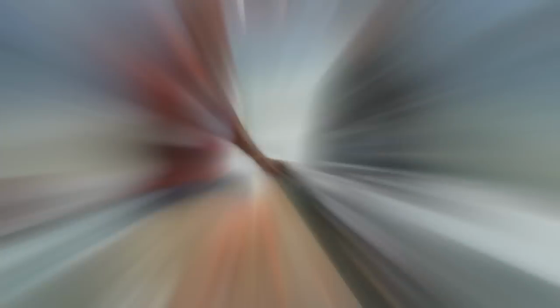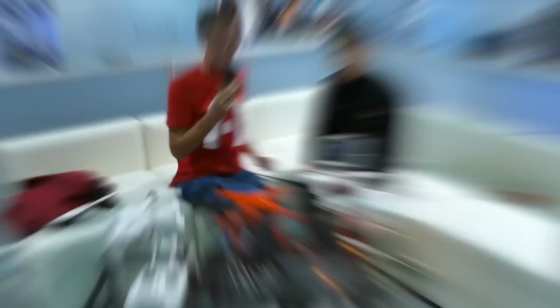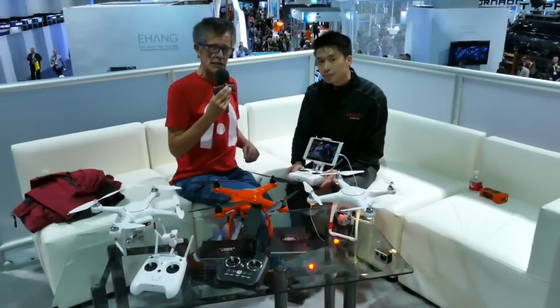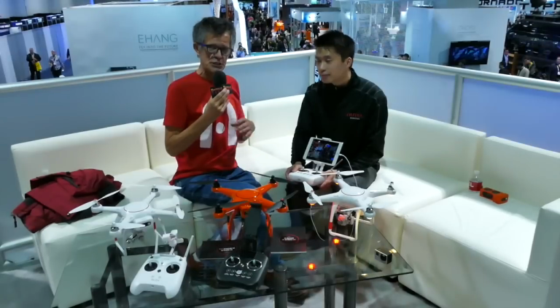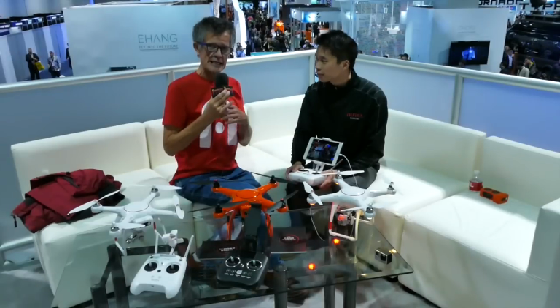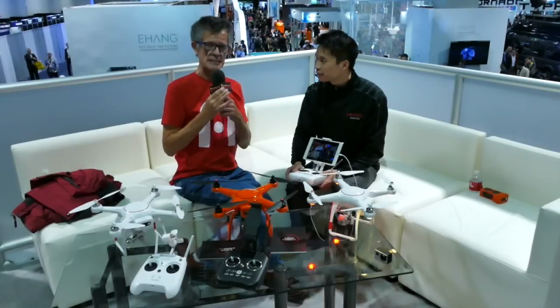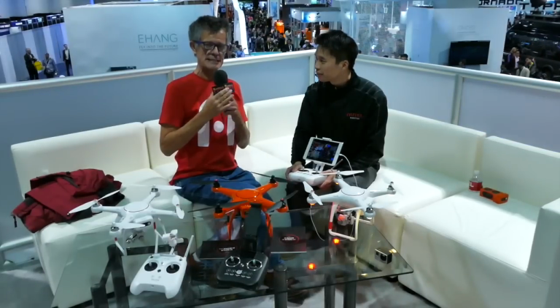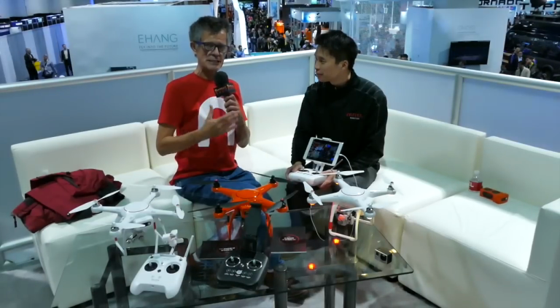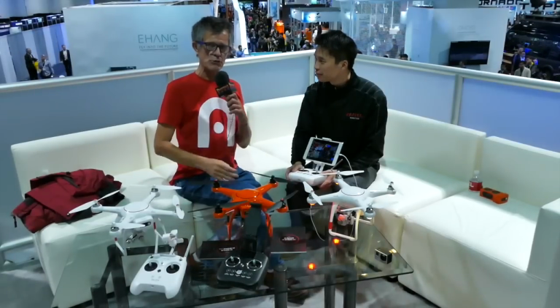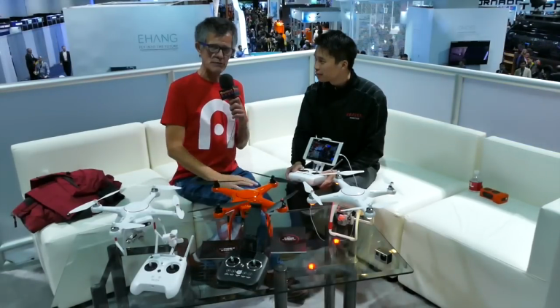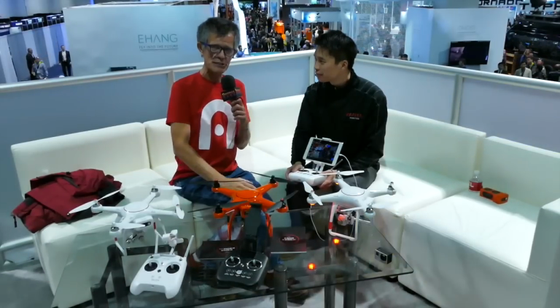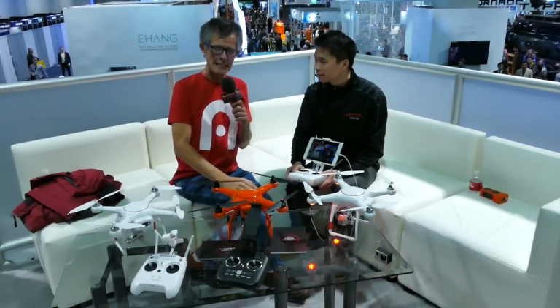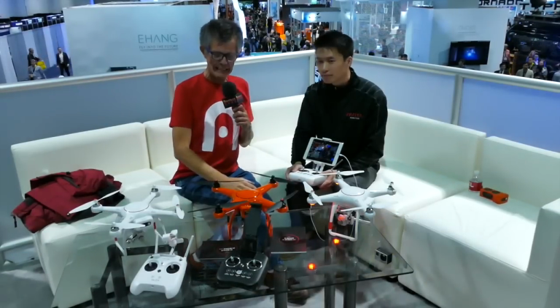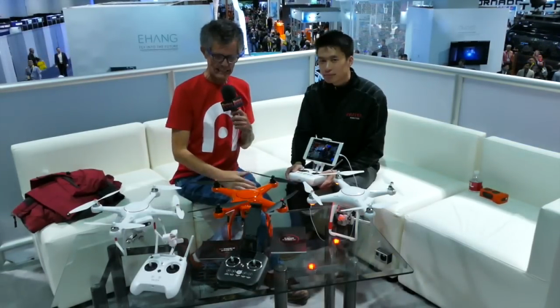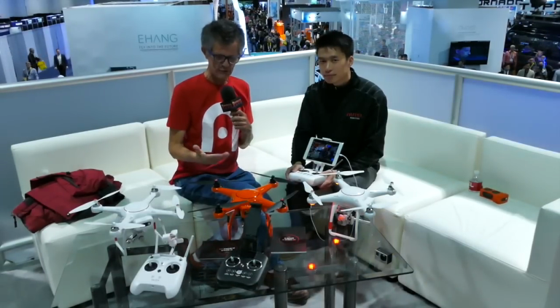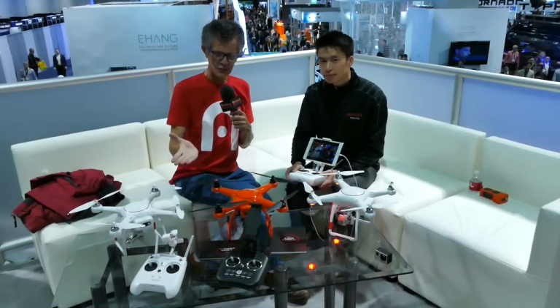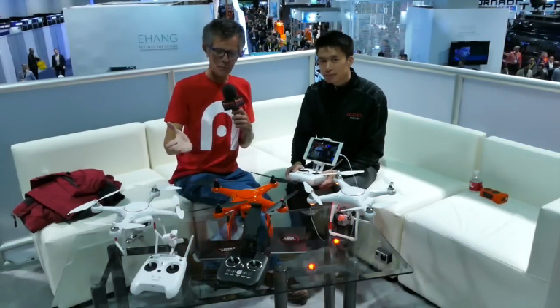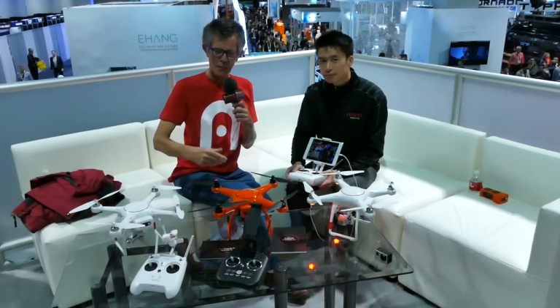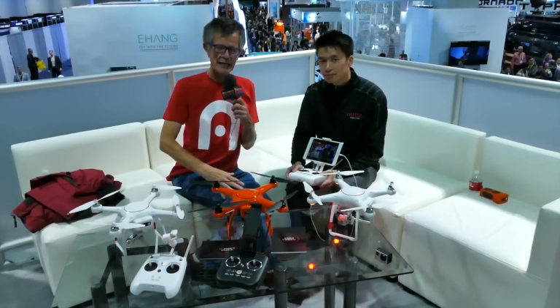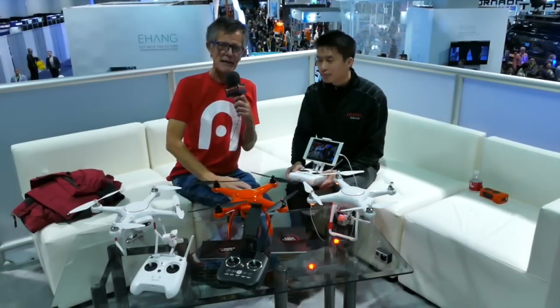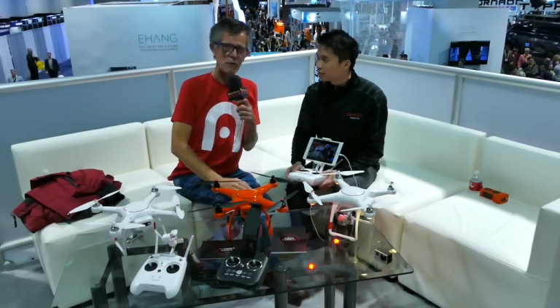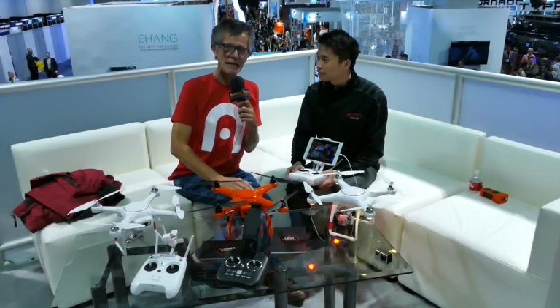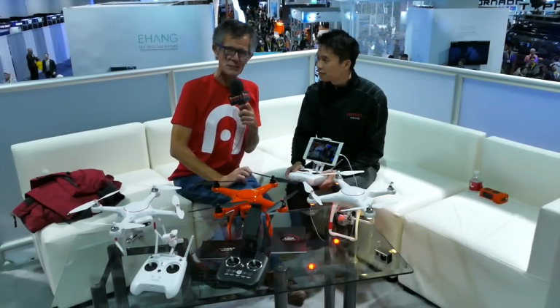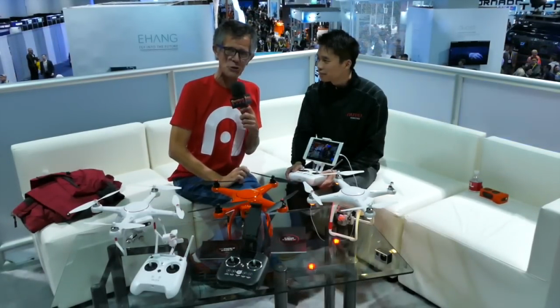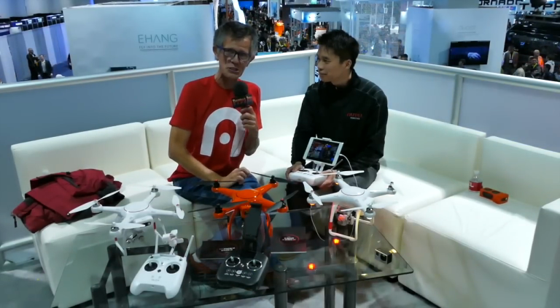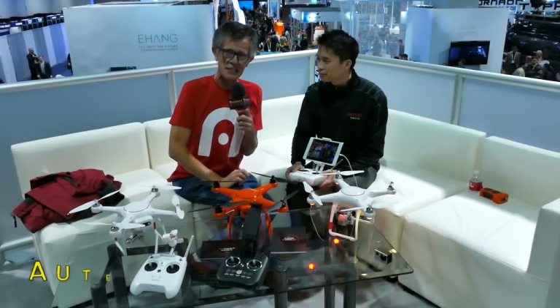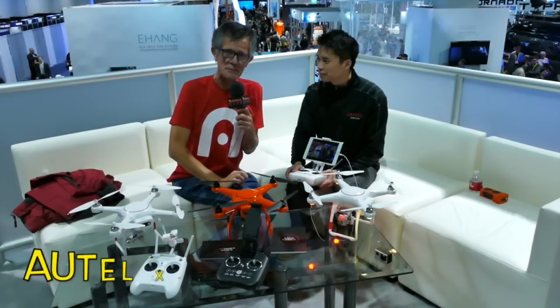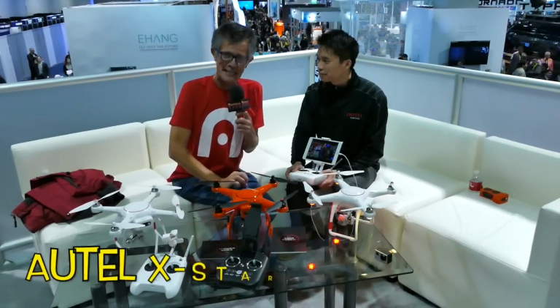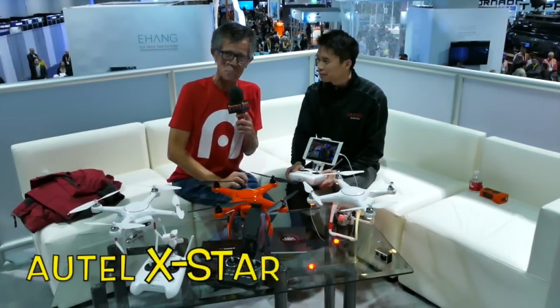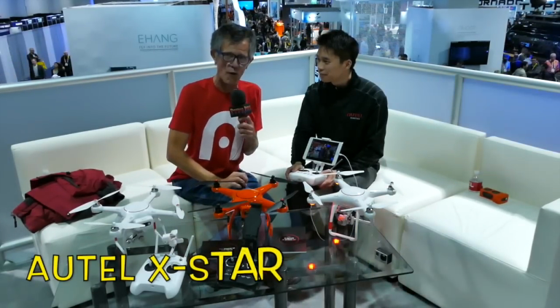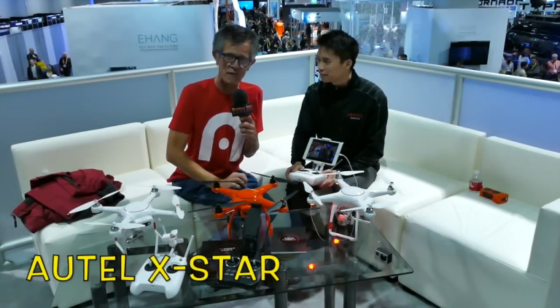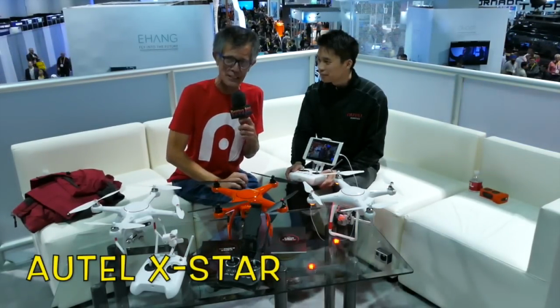Alright you guys, day two here at CES and I've stumbled upon another amazing drone. It just keeps getting more fun.